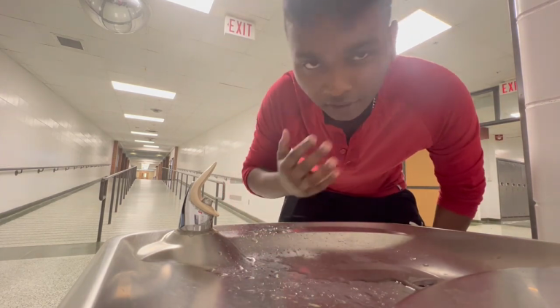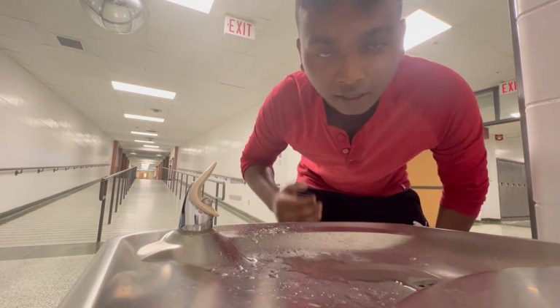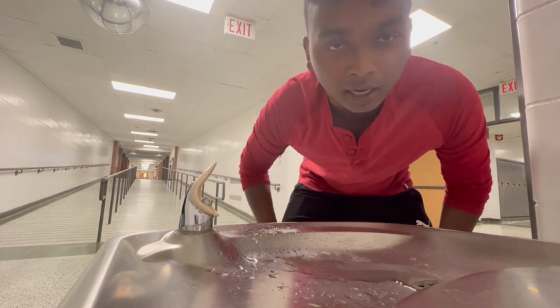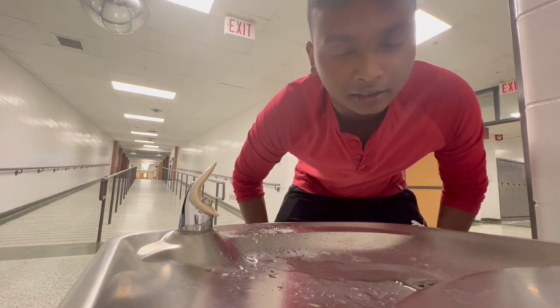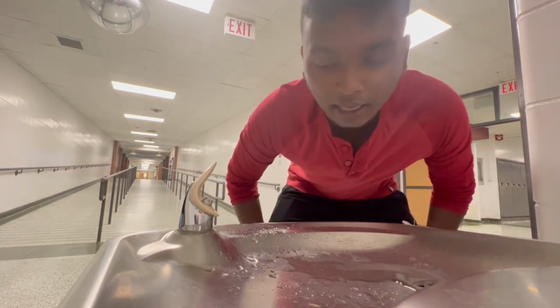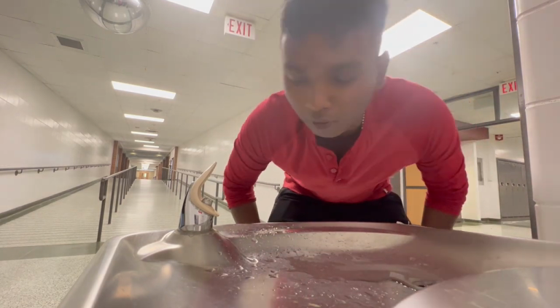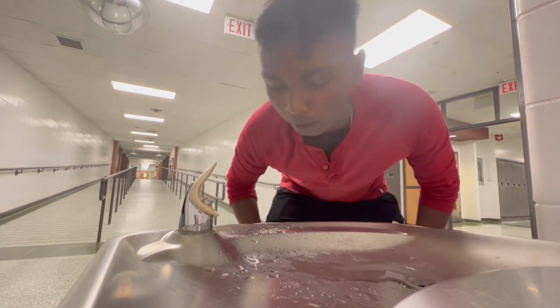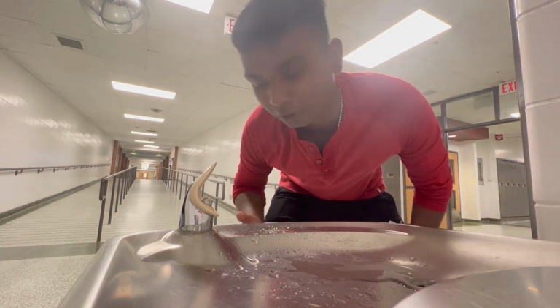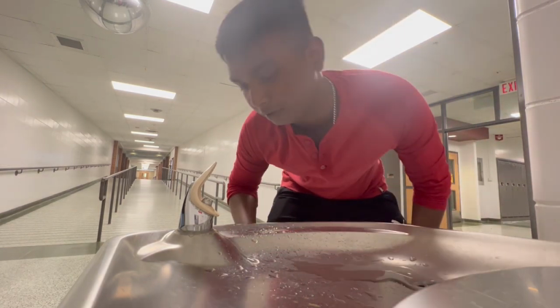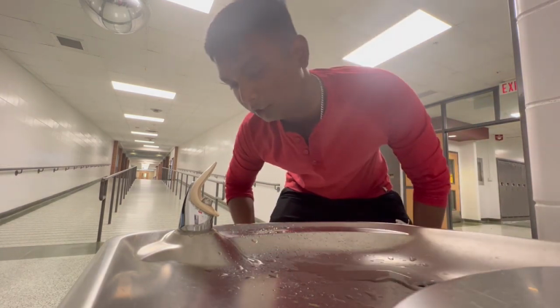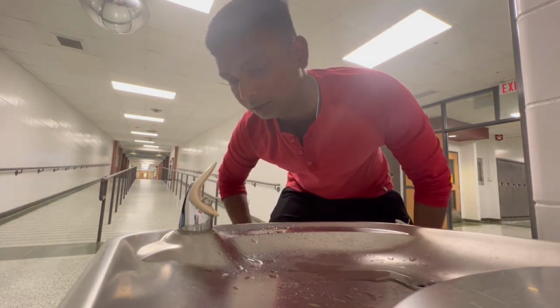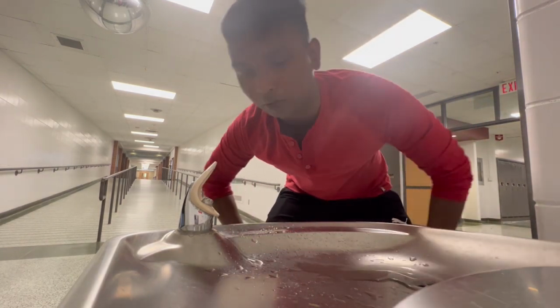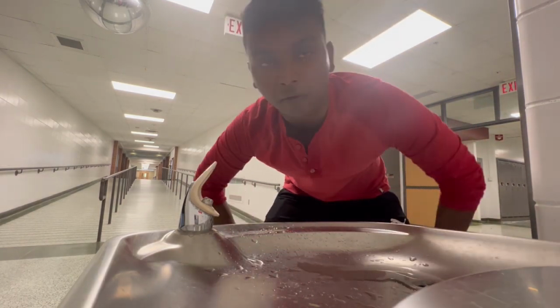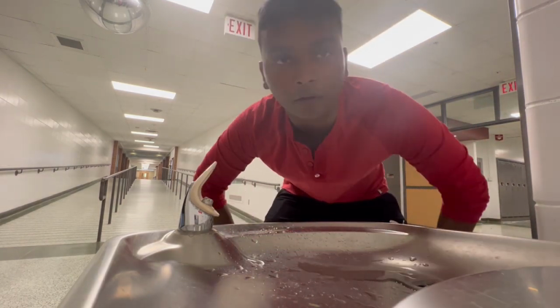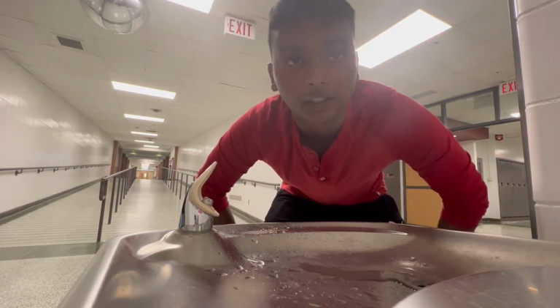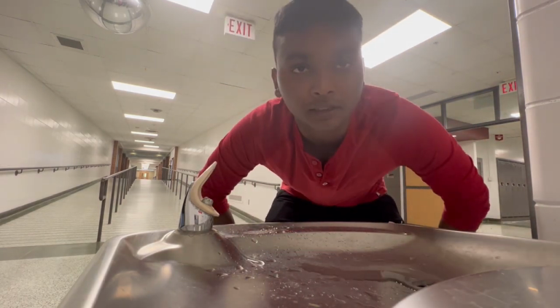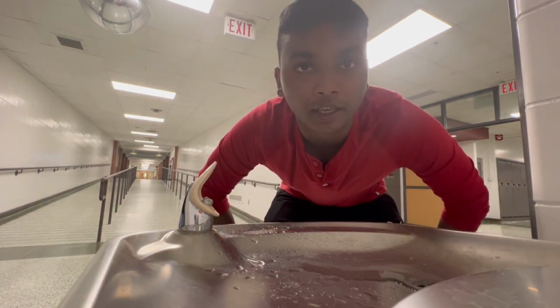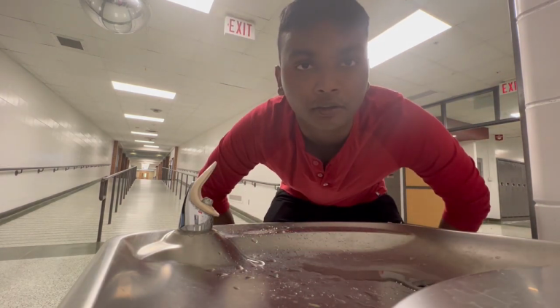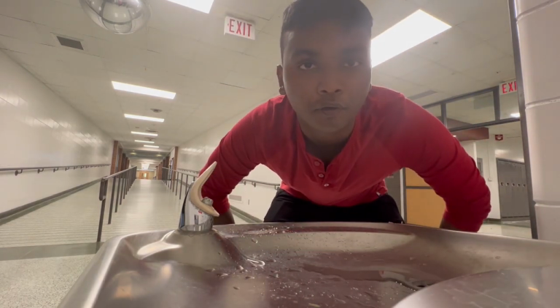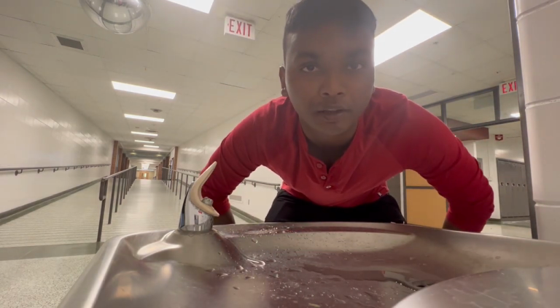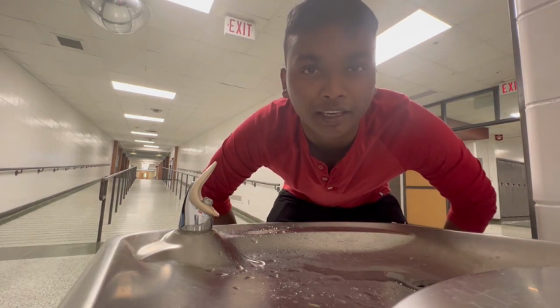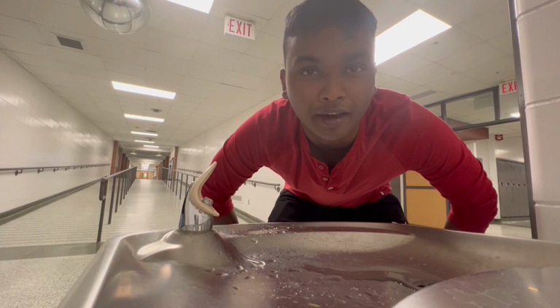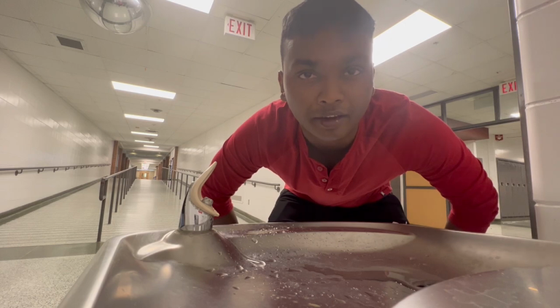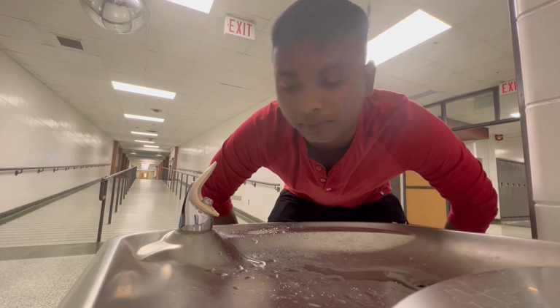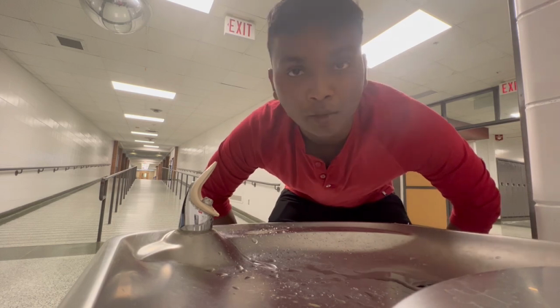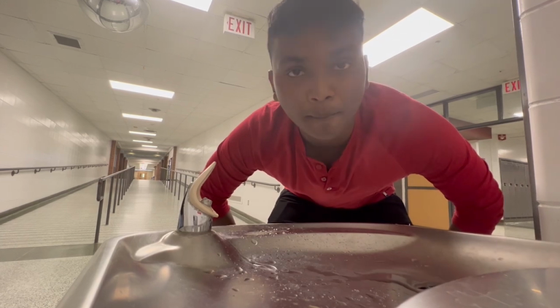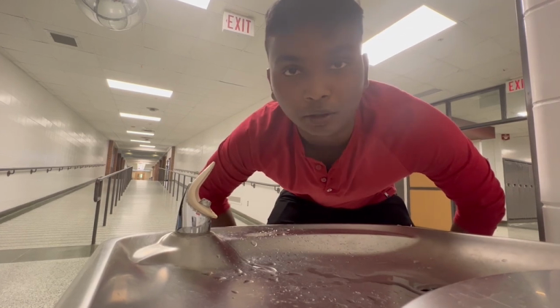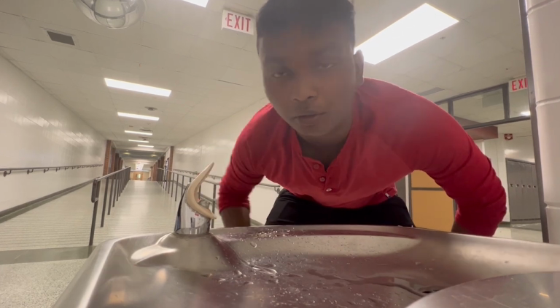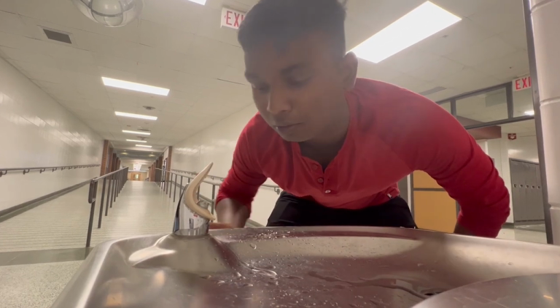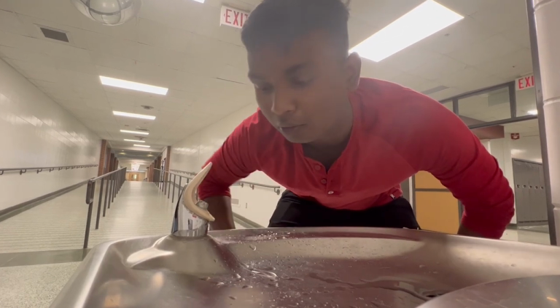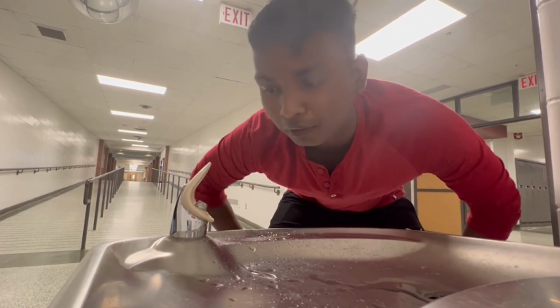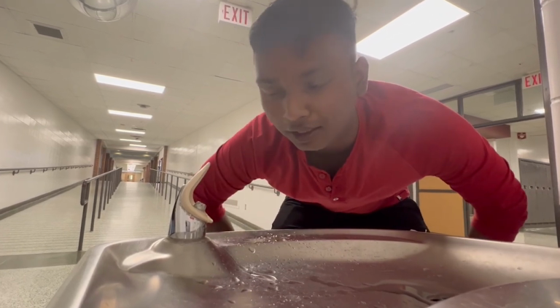Fanshawe actually has a bunch of water fountain stations. In case you feel dehydrated, make sure you use one of these.